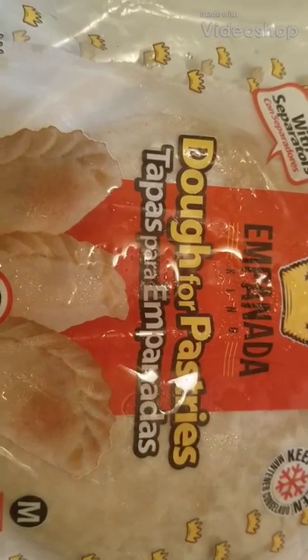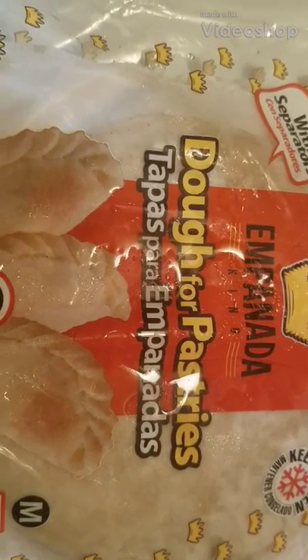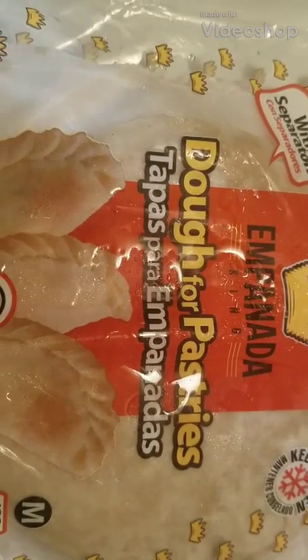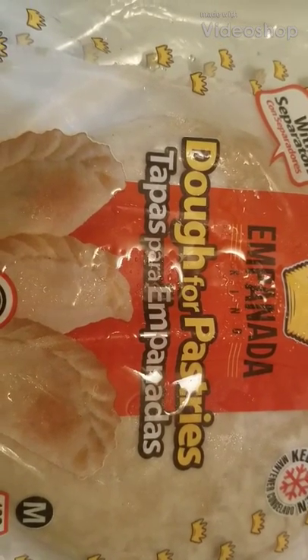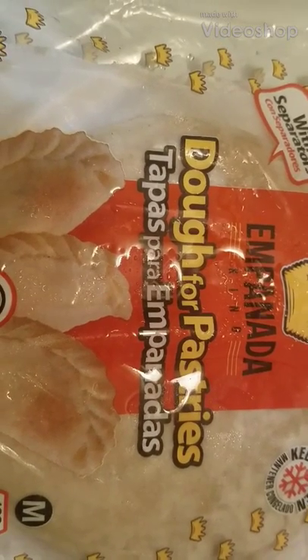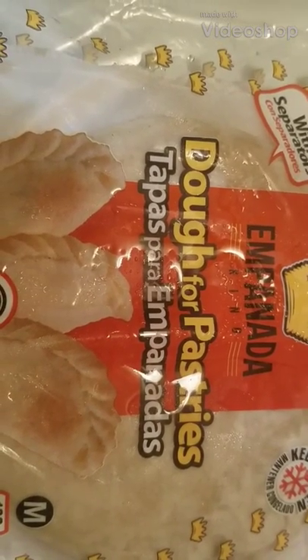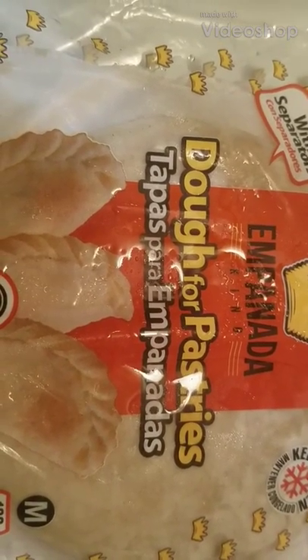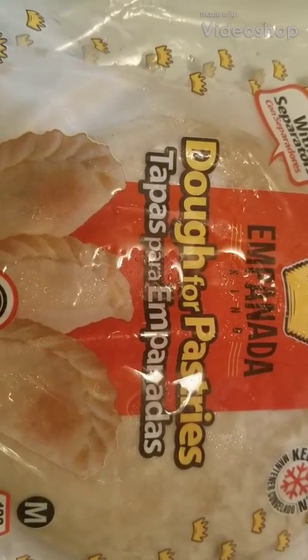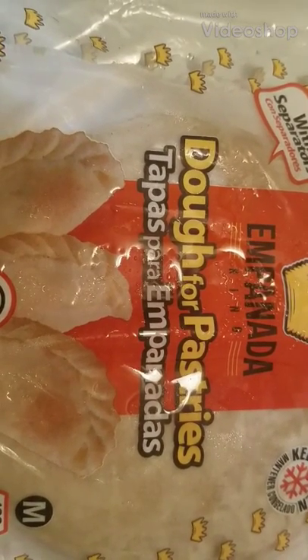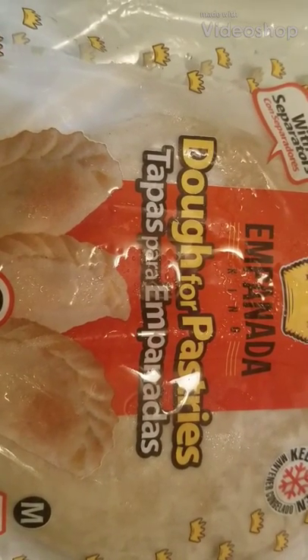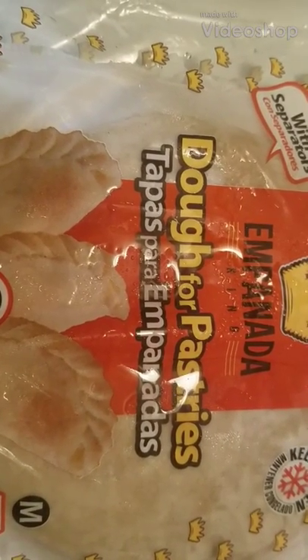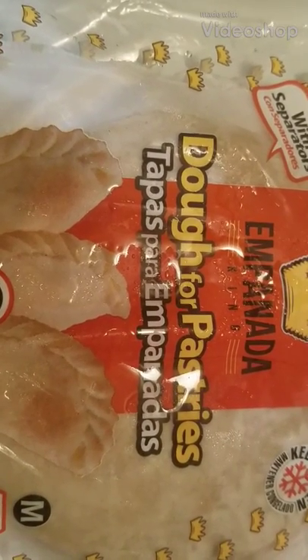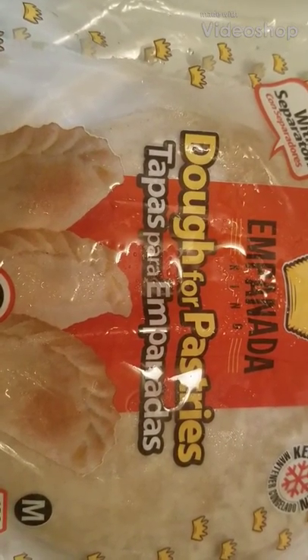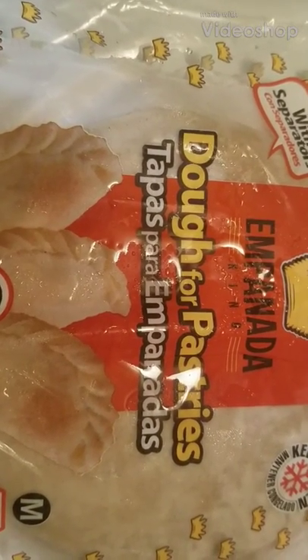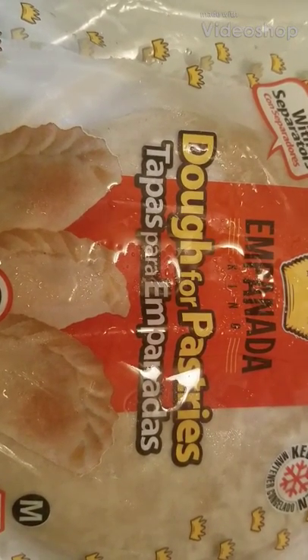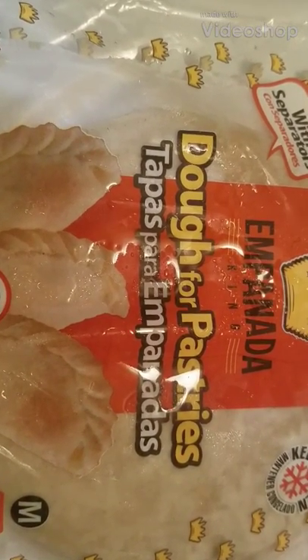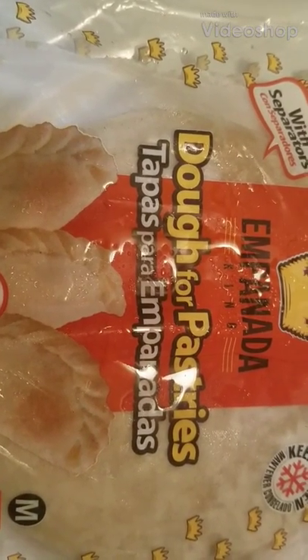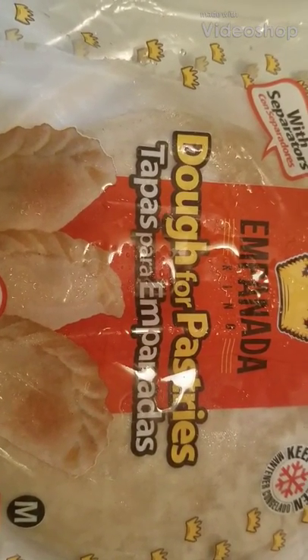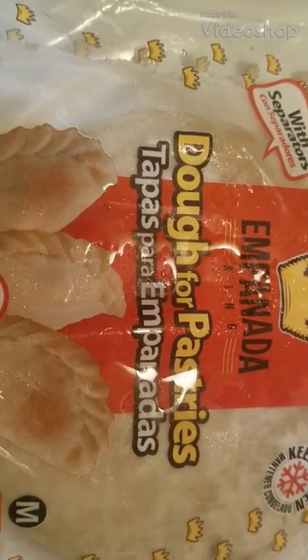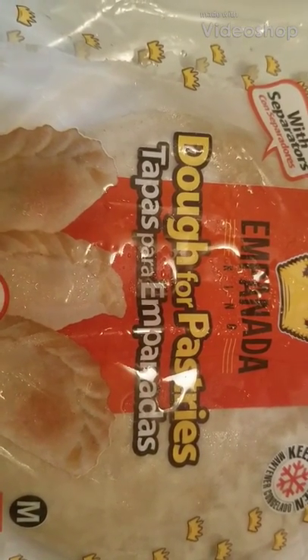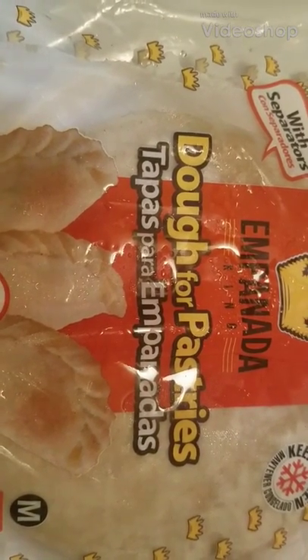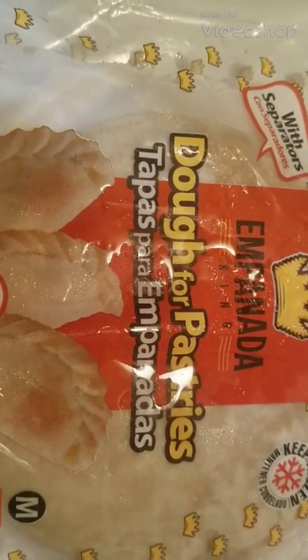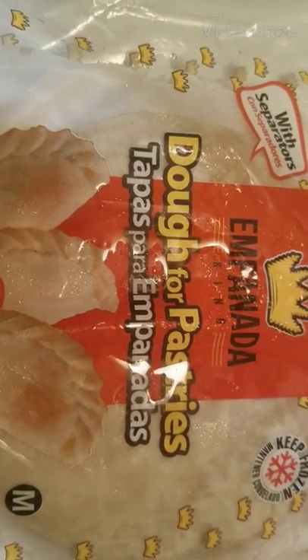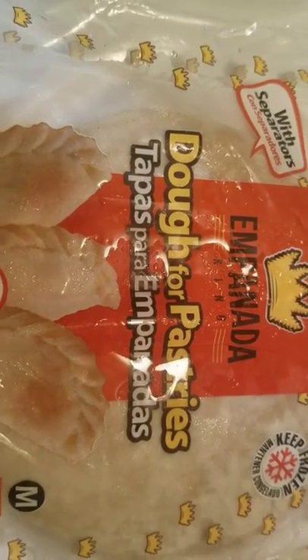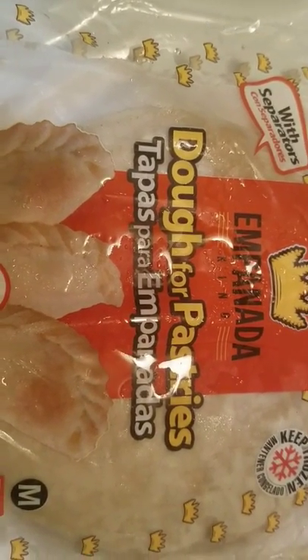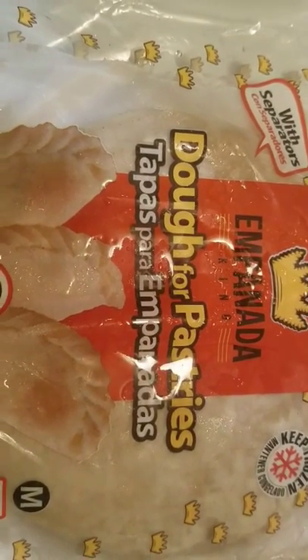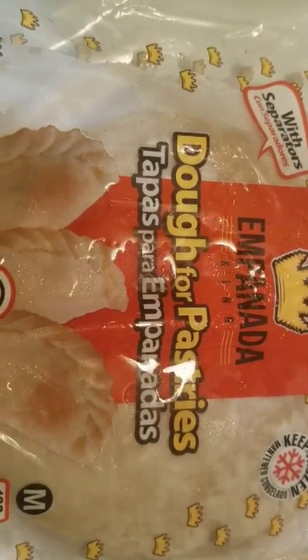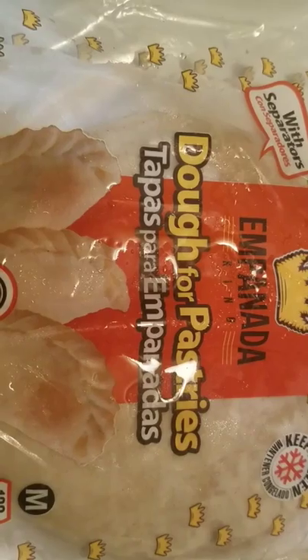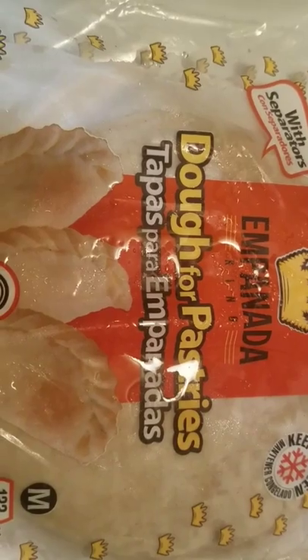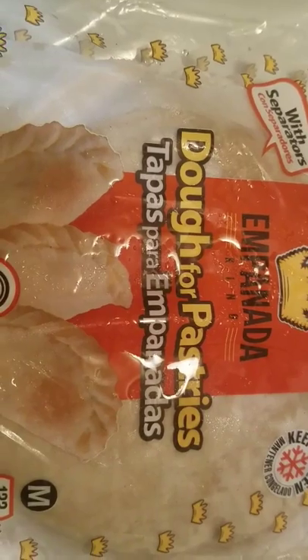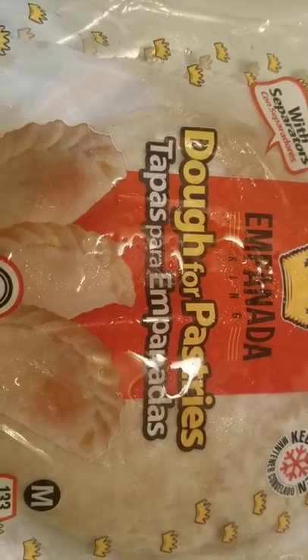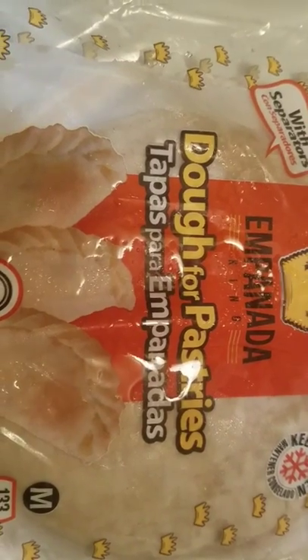Welcome to Hawaki Present. Today I'm going to be cooking empanada. Empanada is like a beef patty.